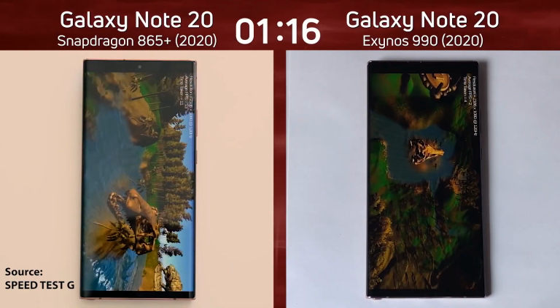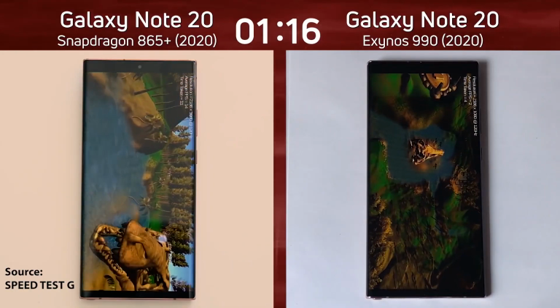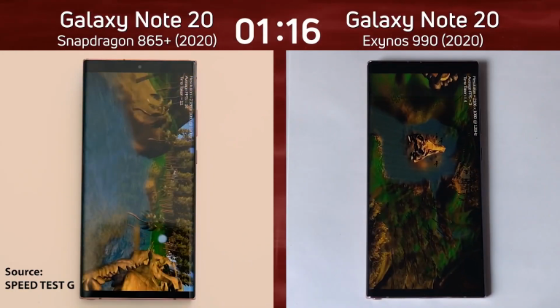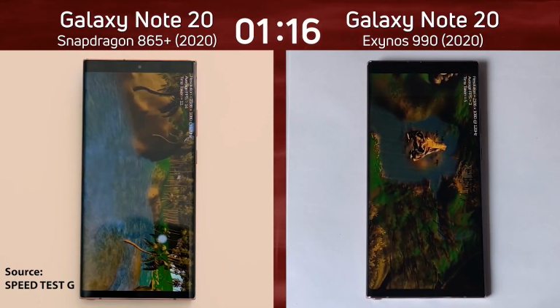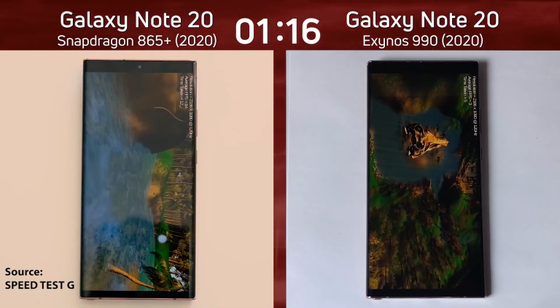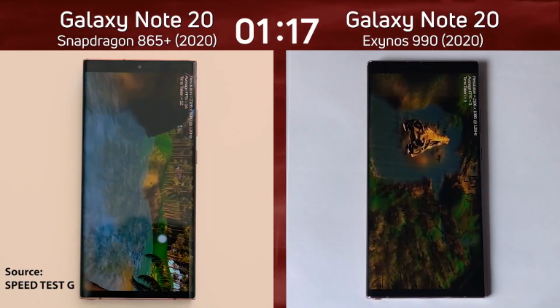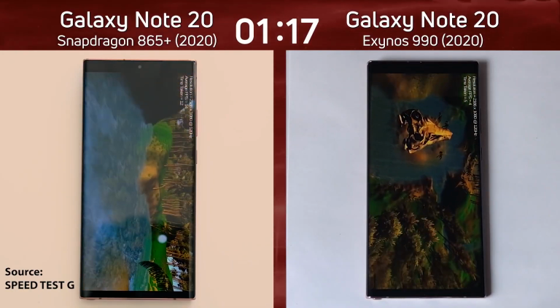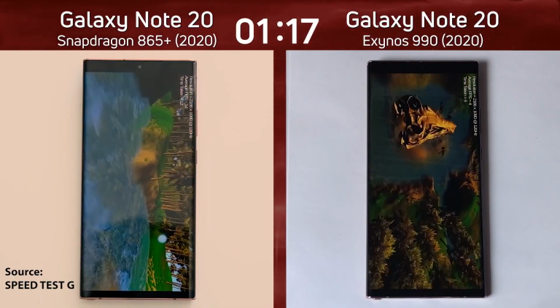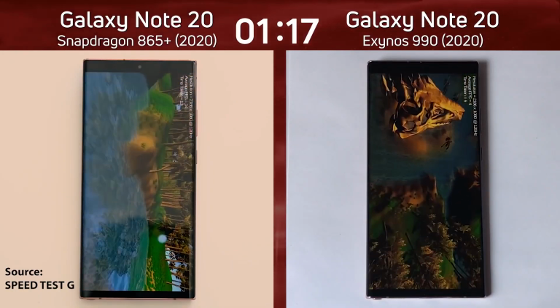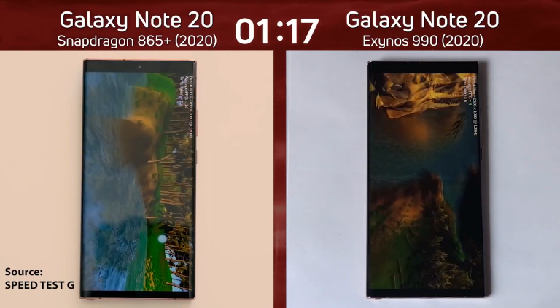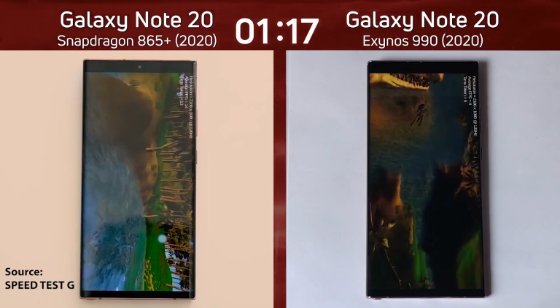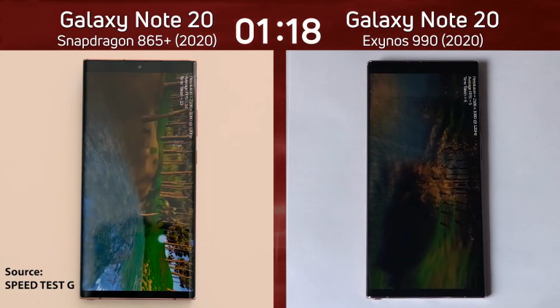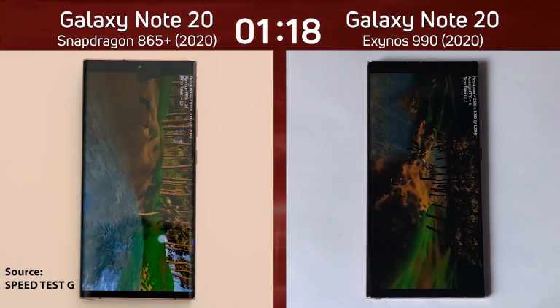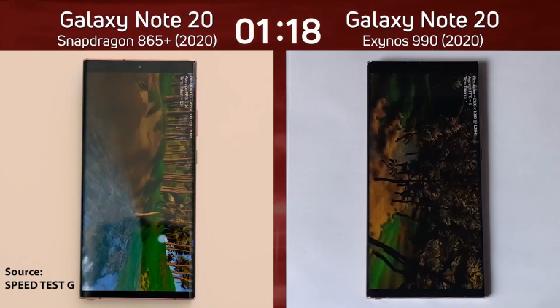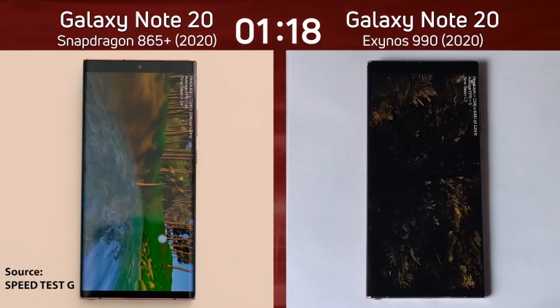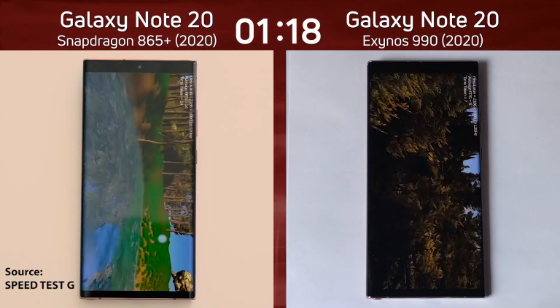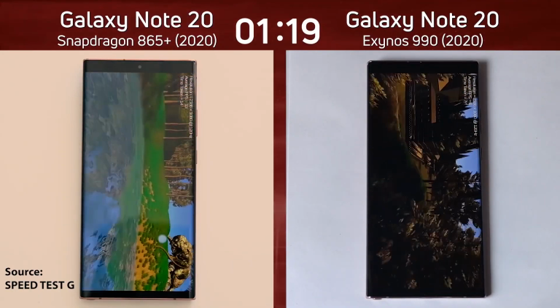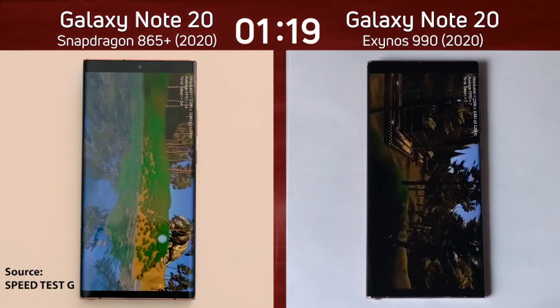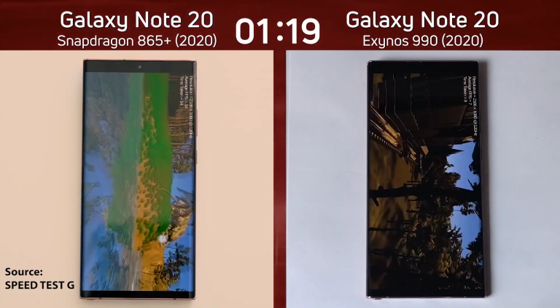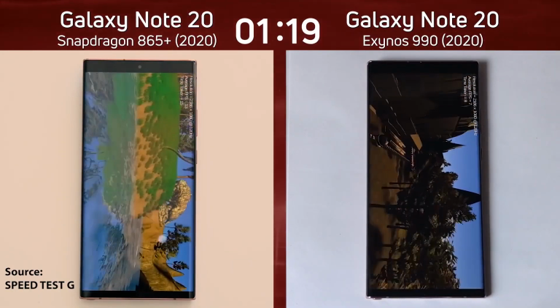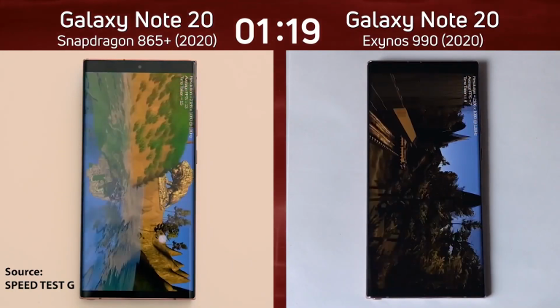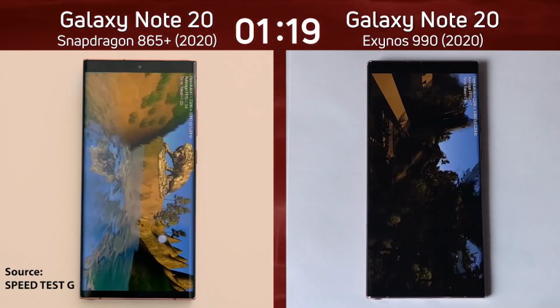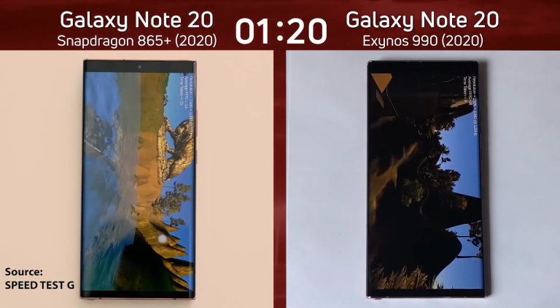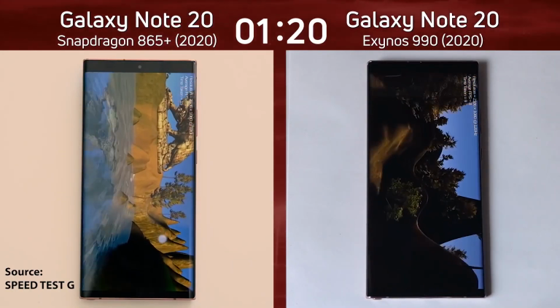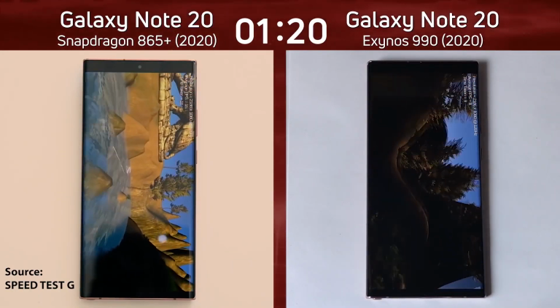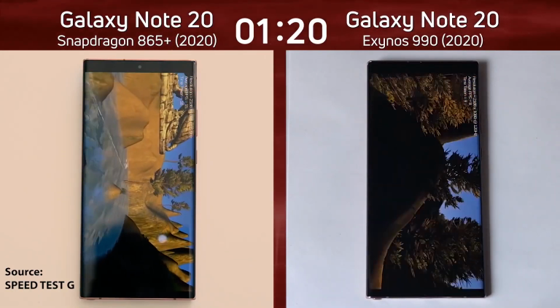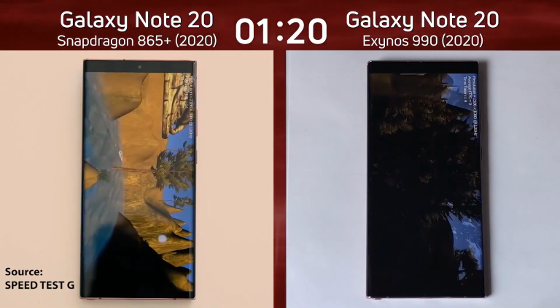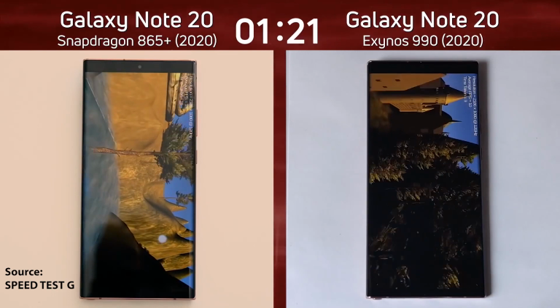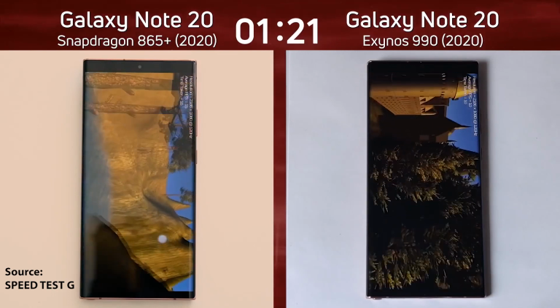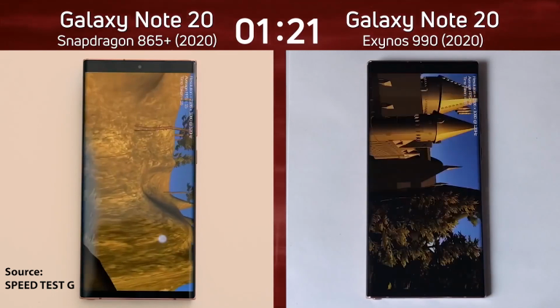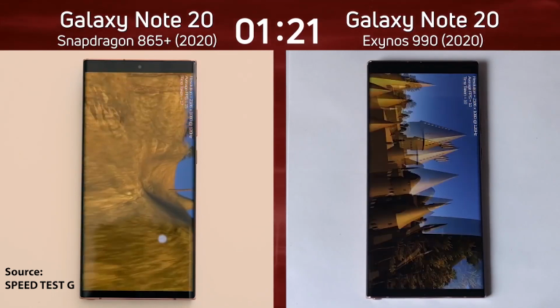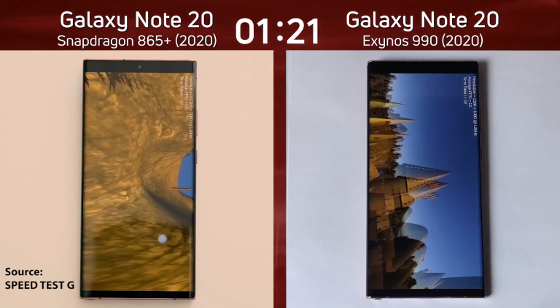Keep in mind that this is a synthetic benchmark and does not reflect real-world performance with complete accuracy.